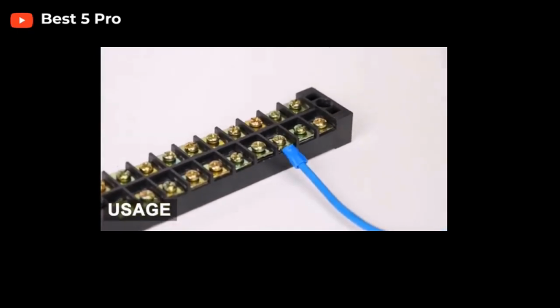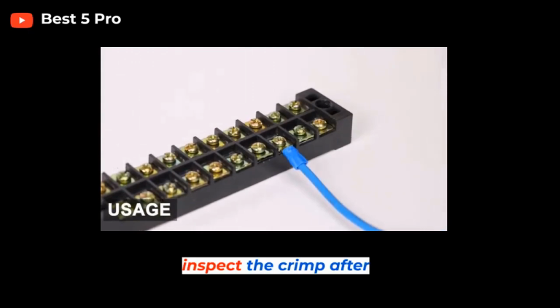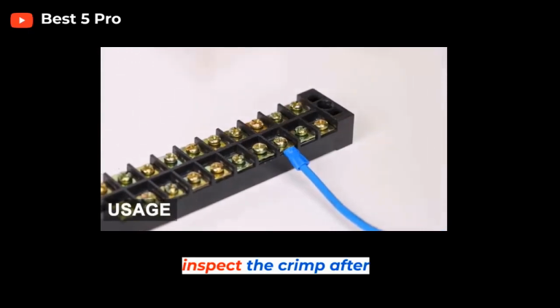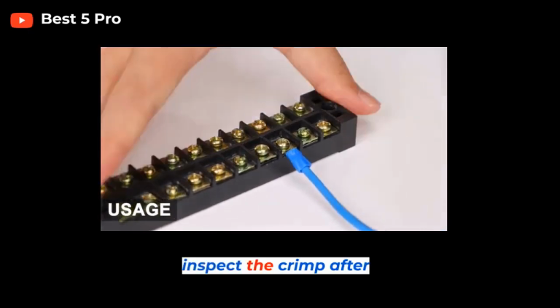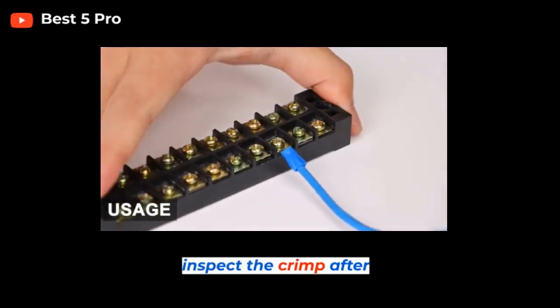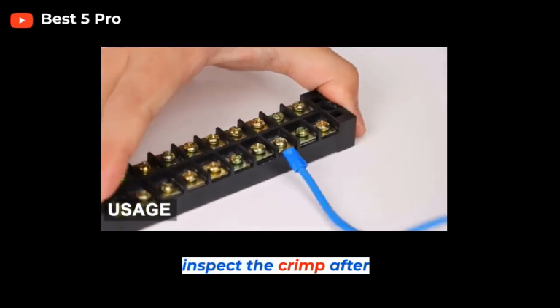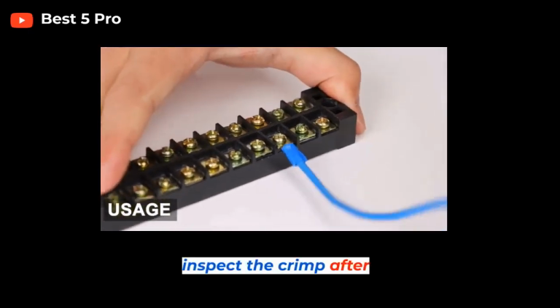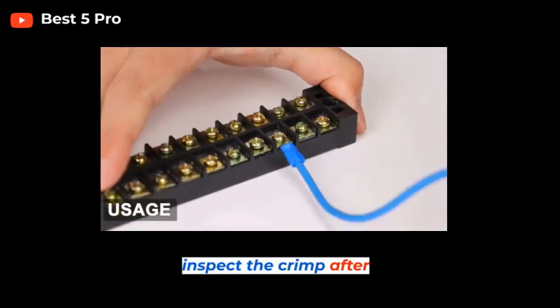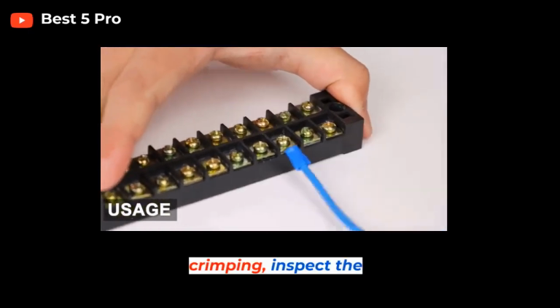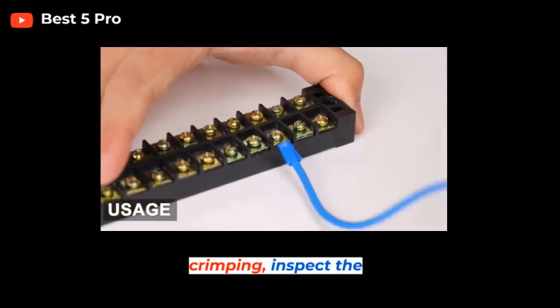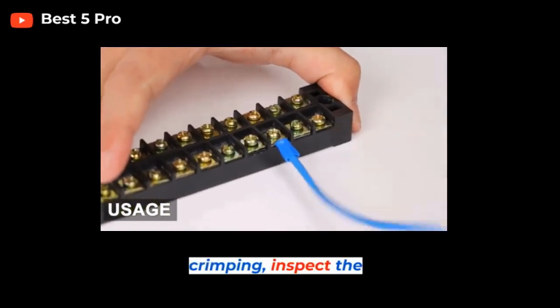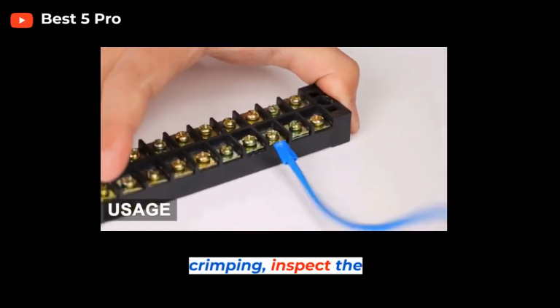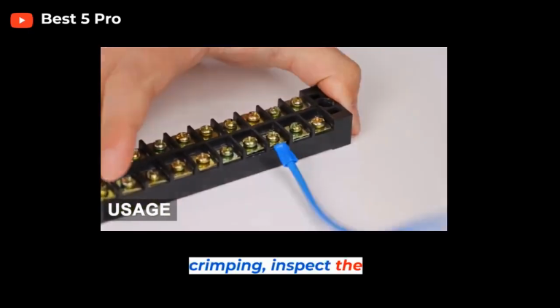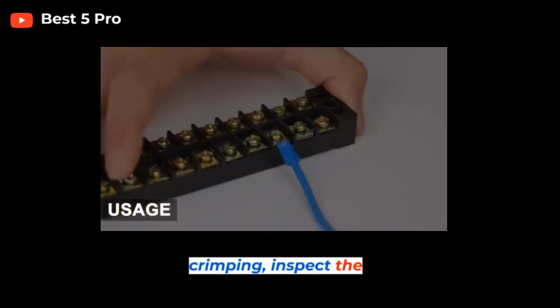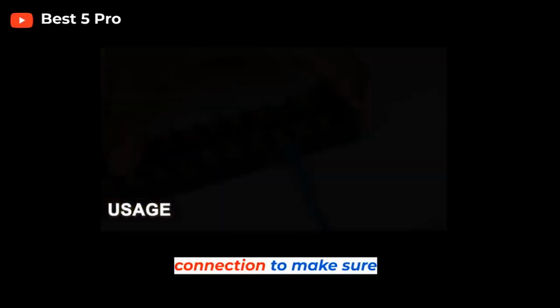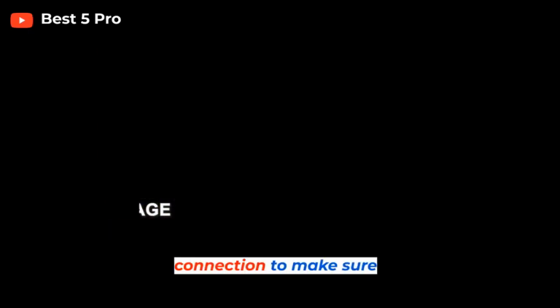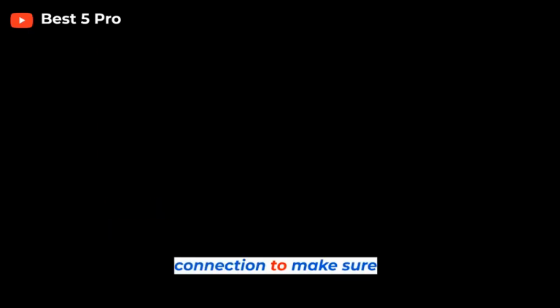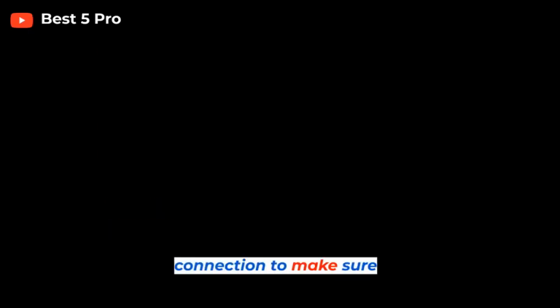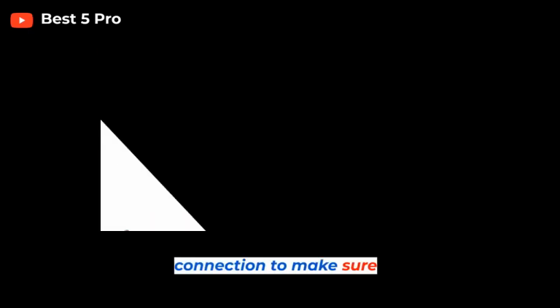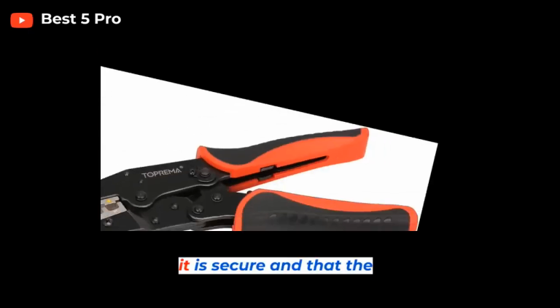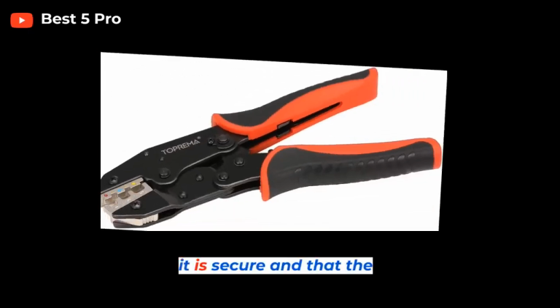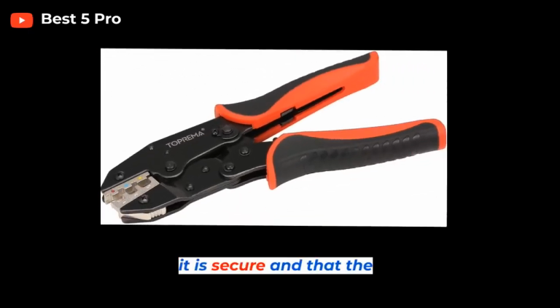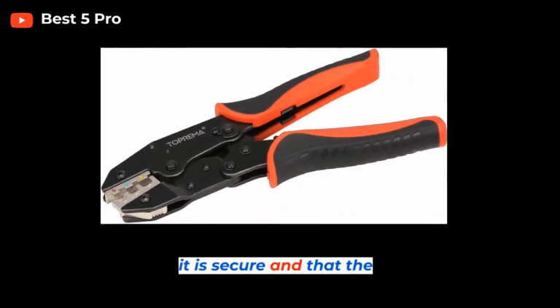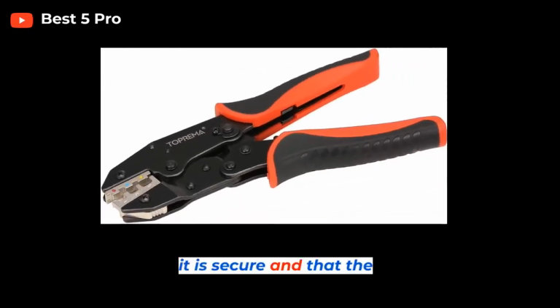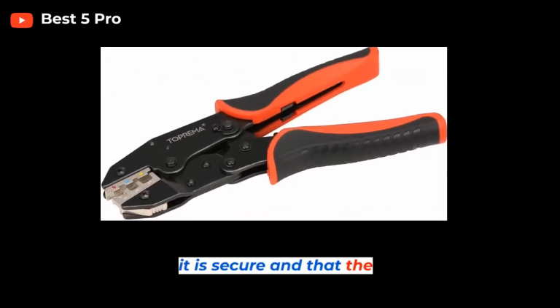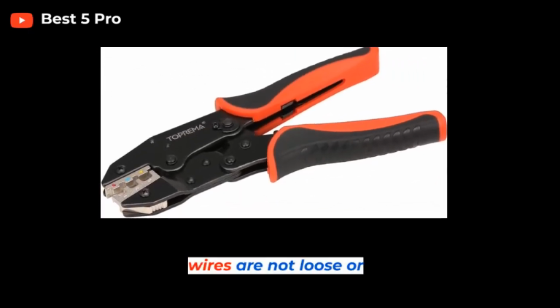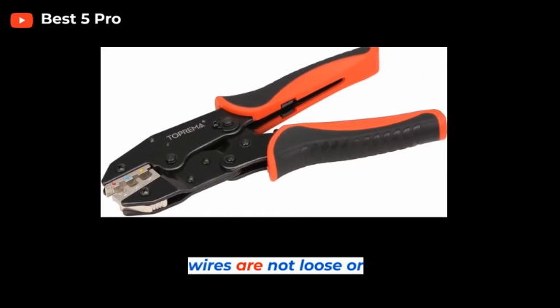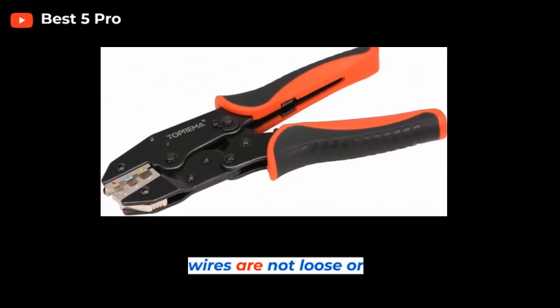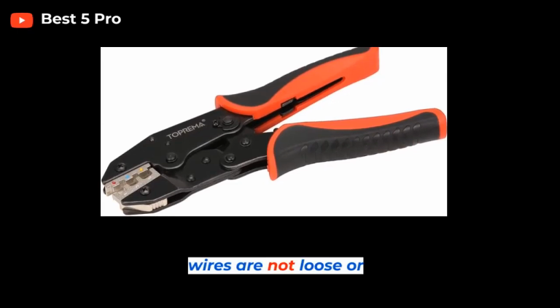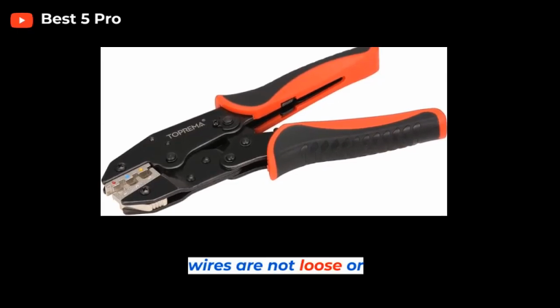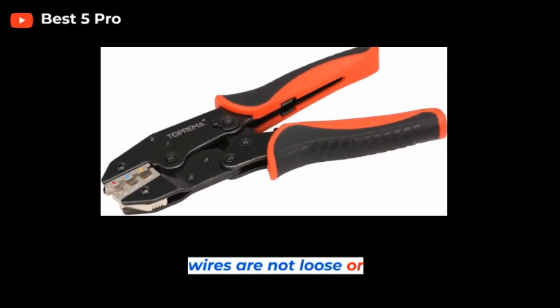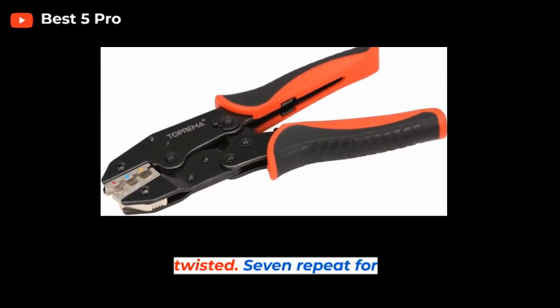Step 6: Inspect the crimp. After crimping, inspect the connection to make sure it is secure and that the wires are not loose or twisted.